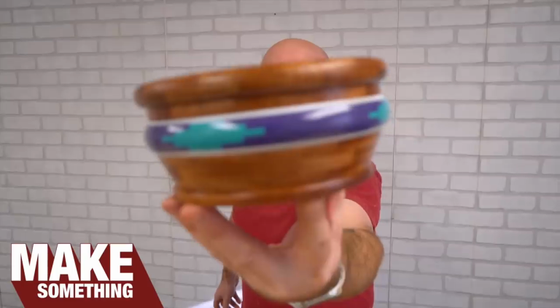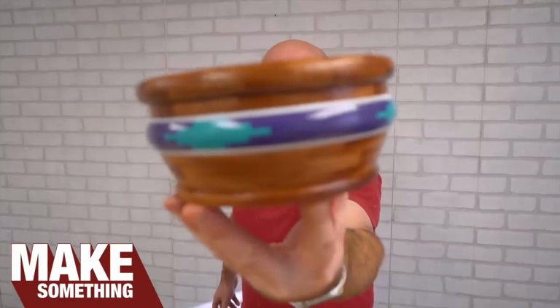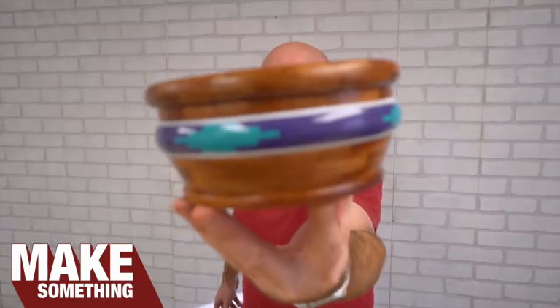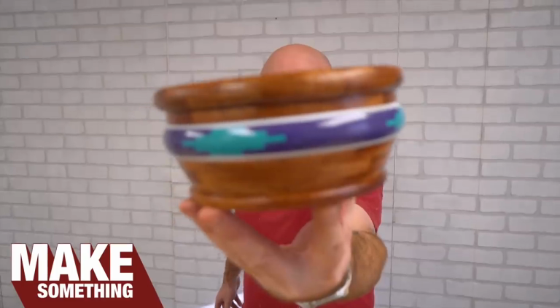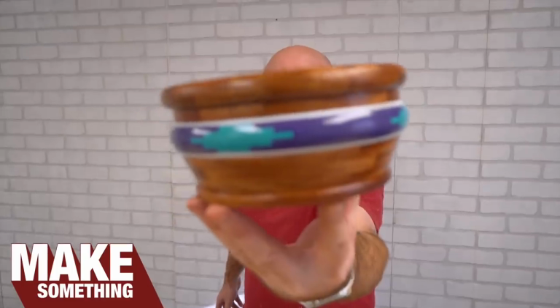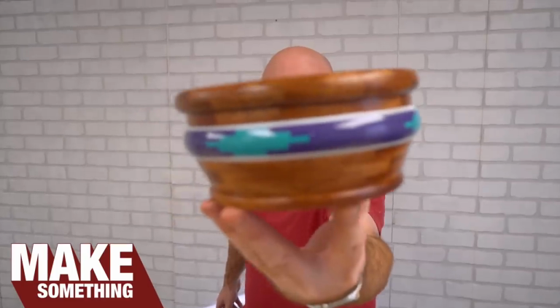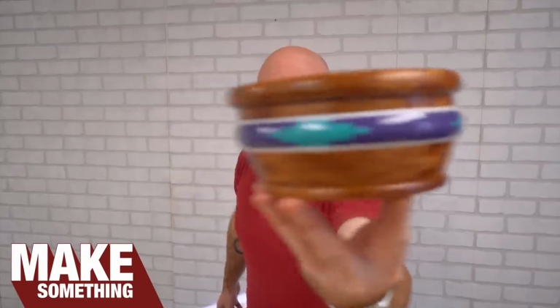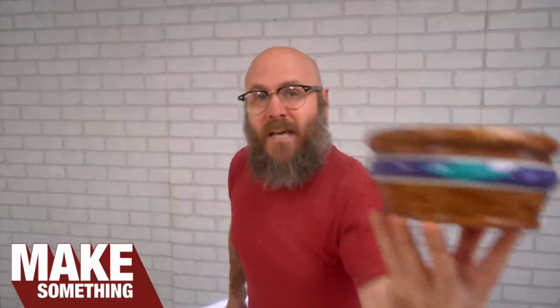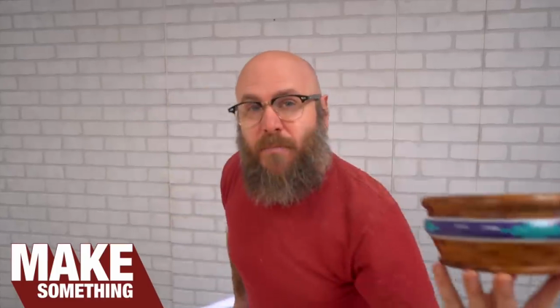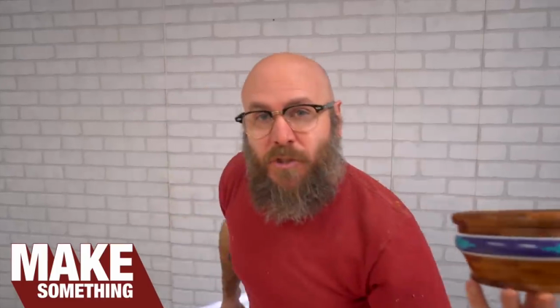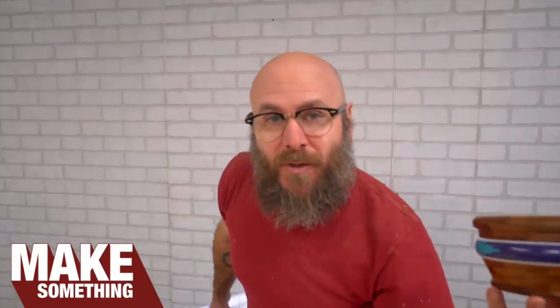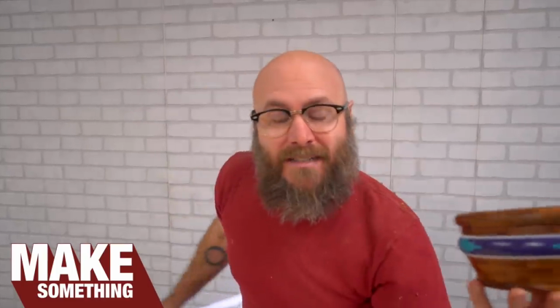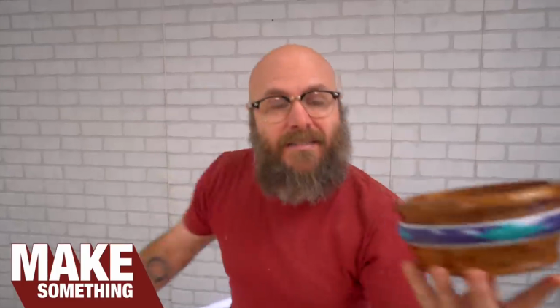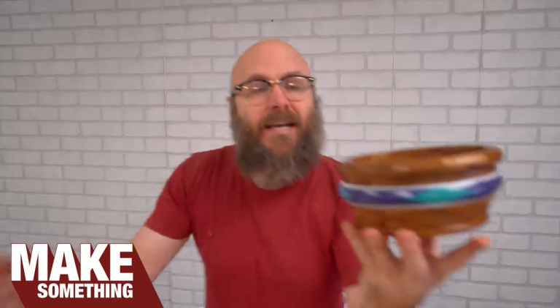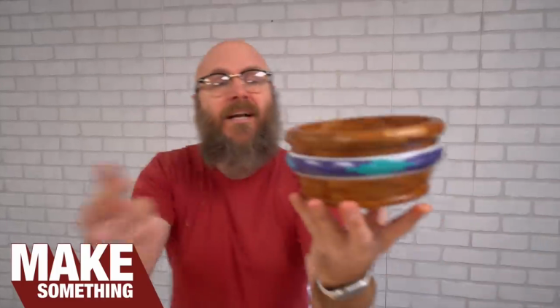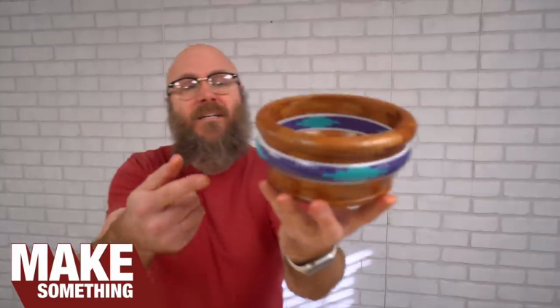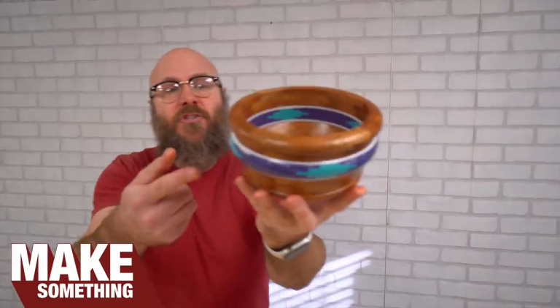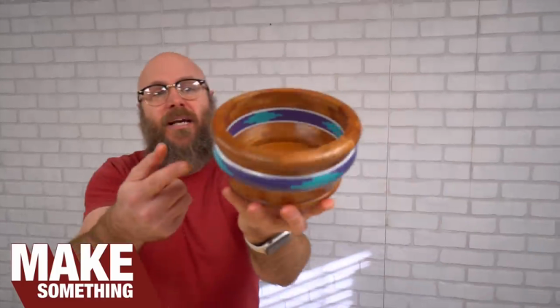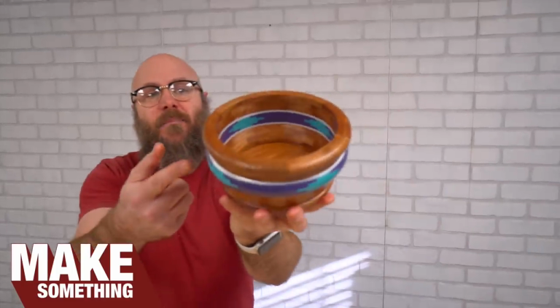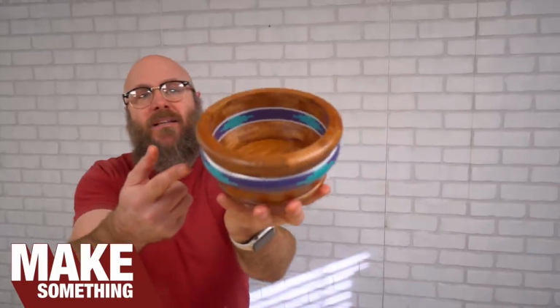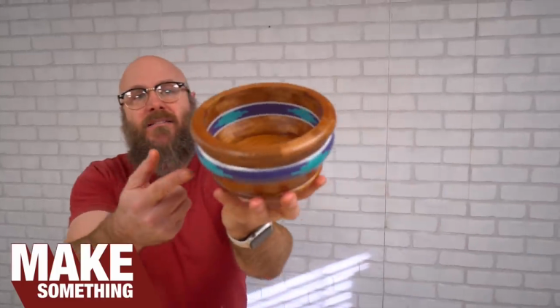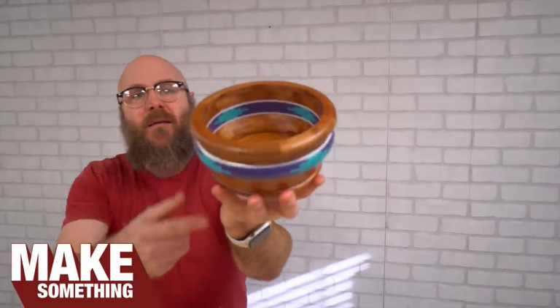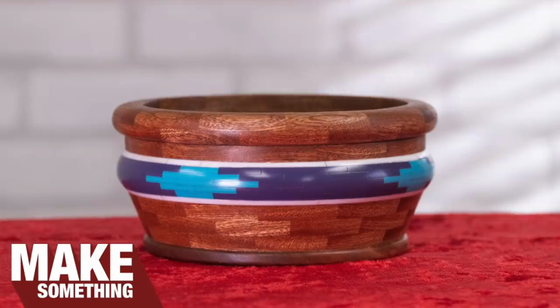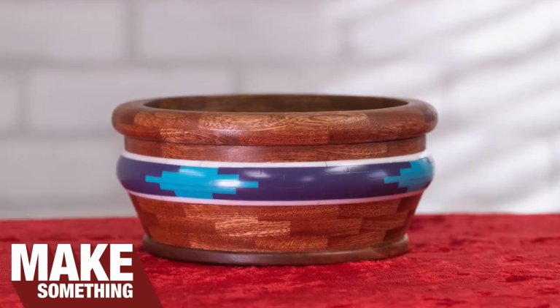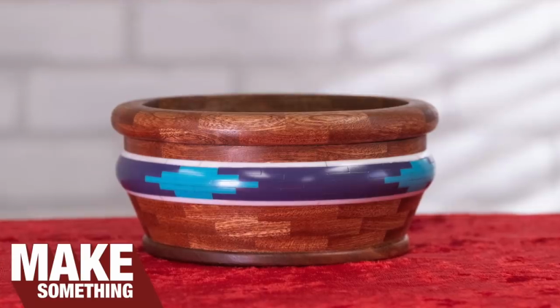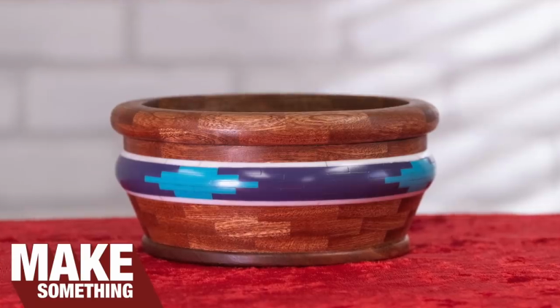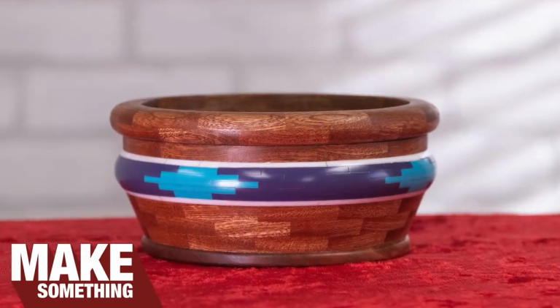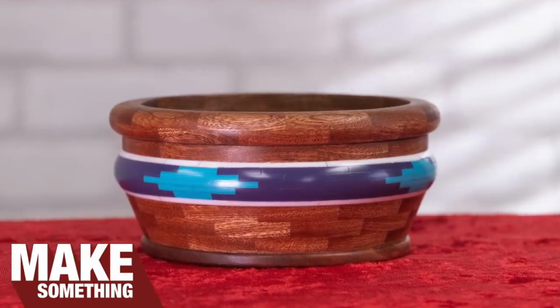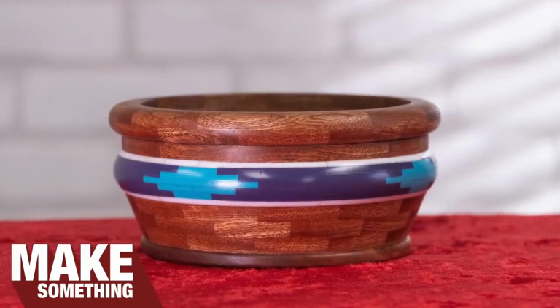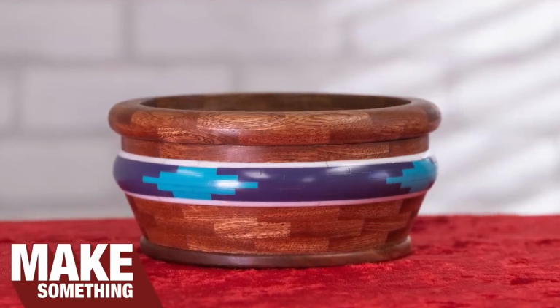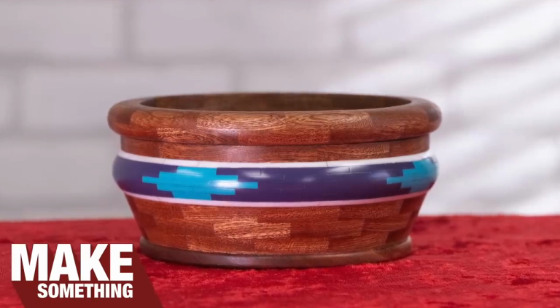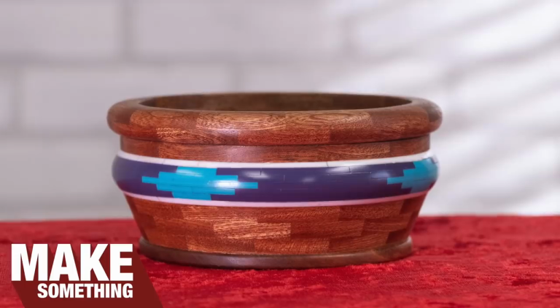Welcome to Make Something with me, David Picciuto. And today I'm going to show you how to make a segmented bowl without a lathe.